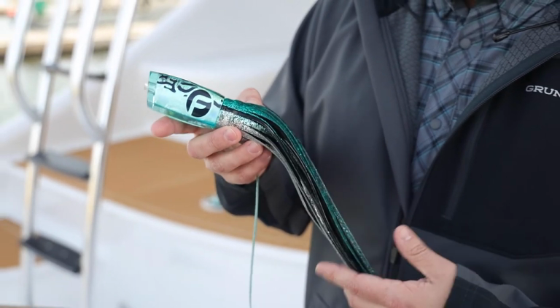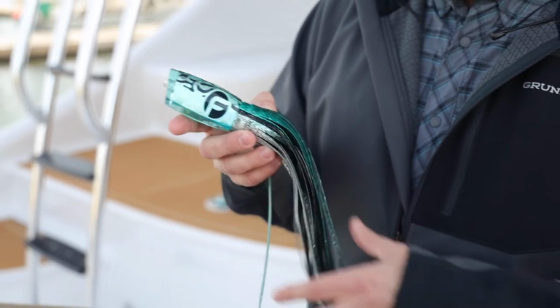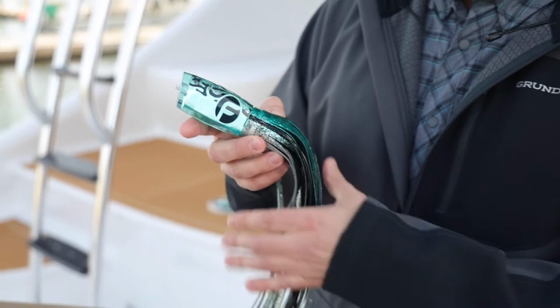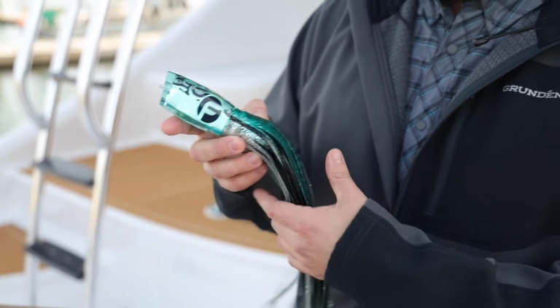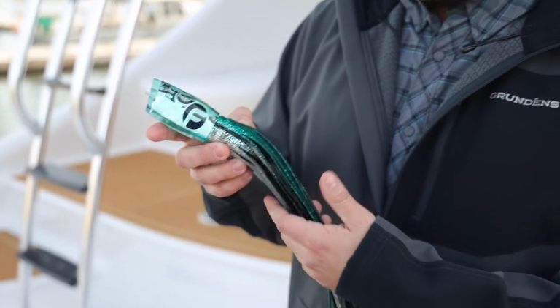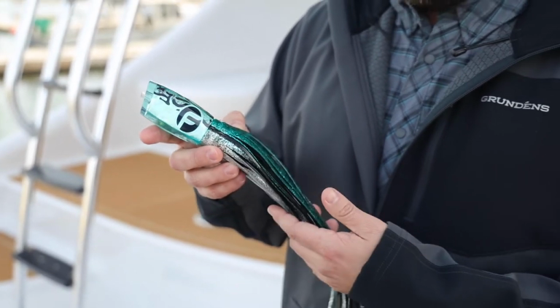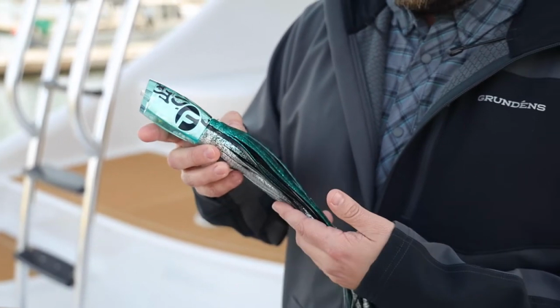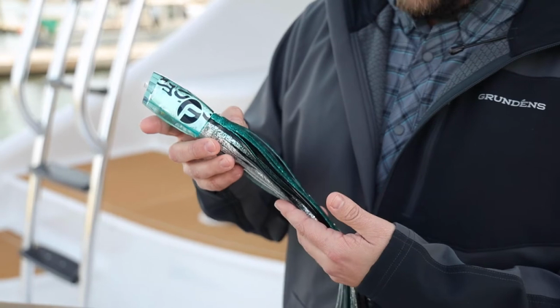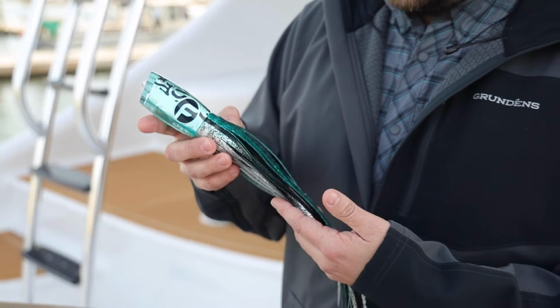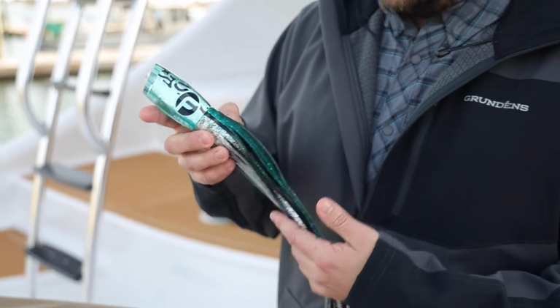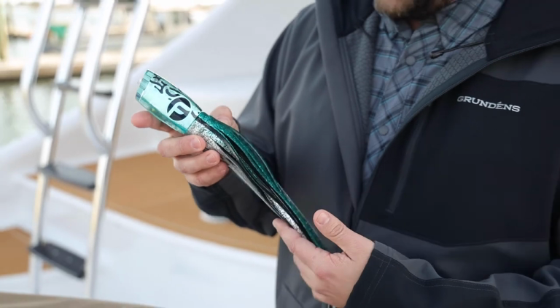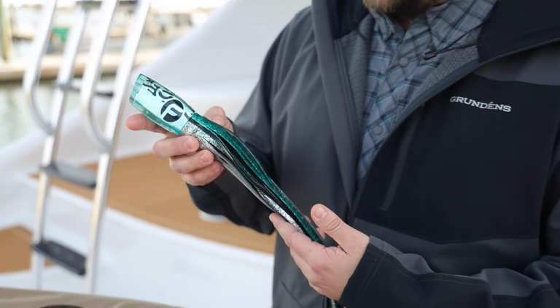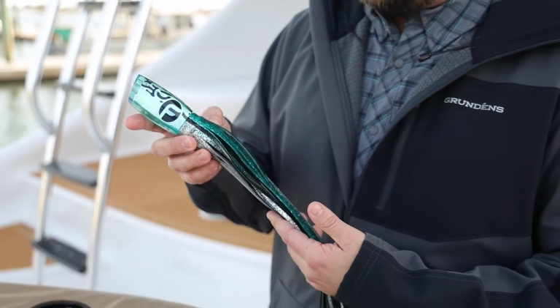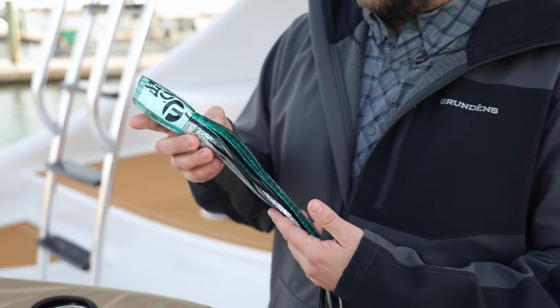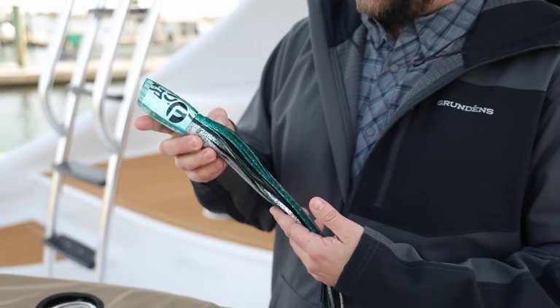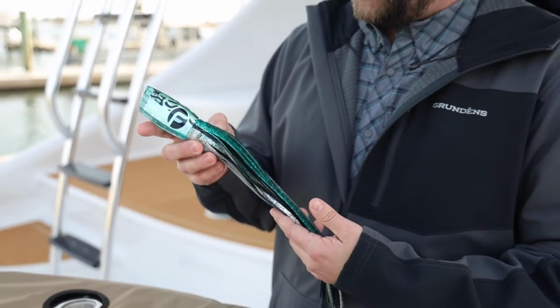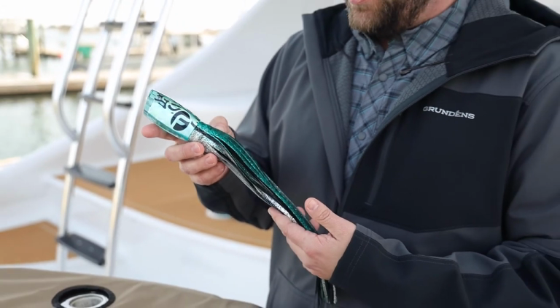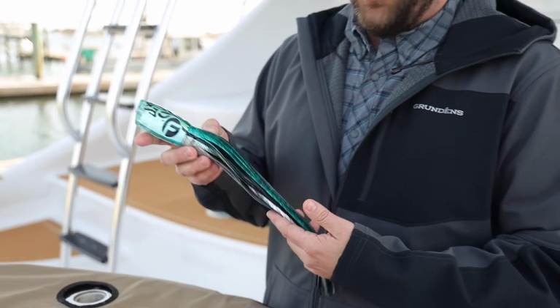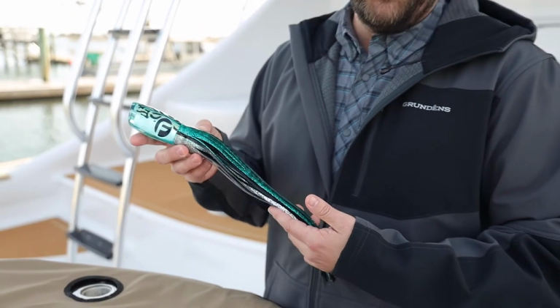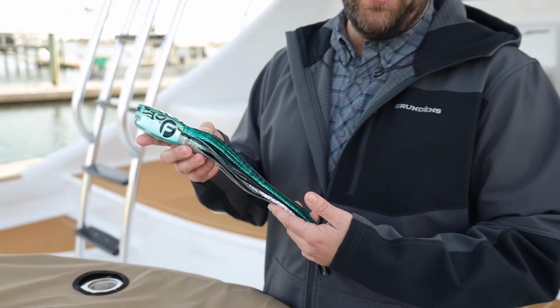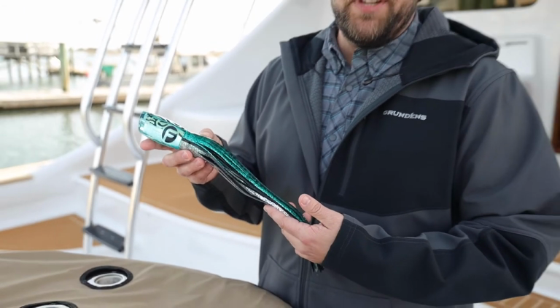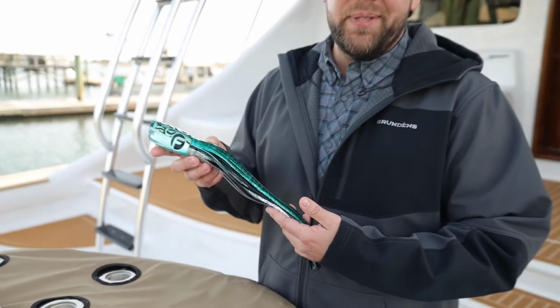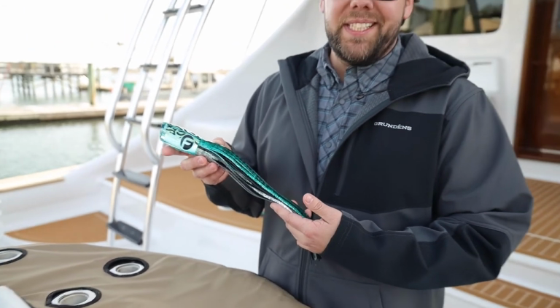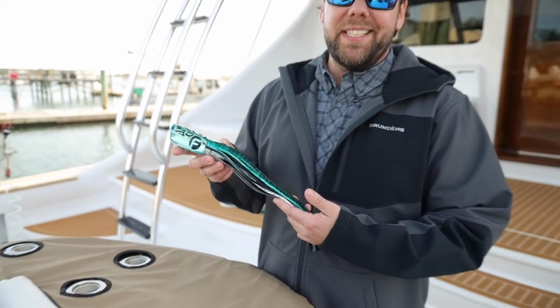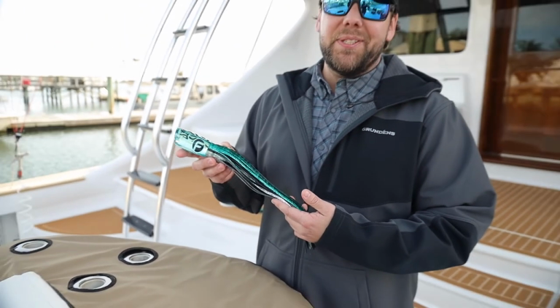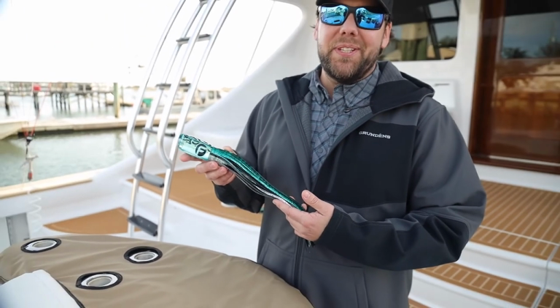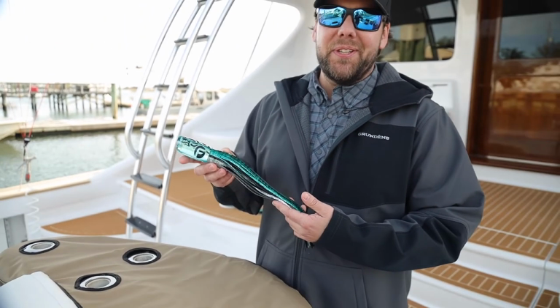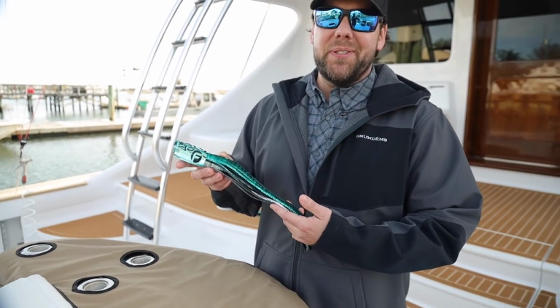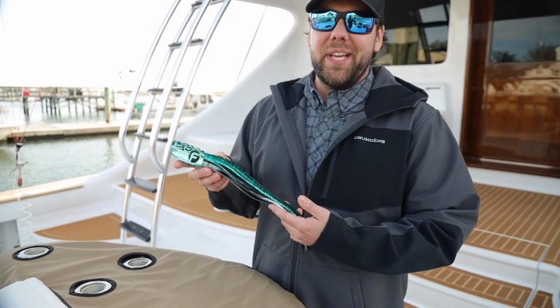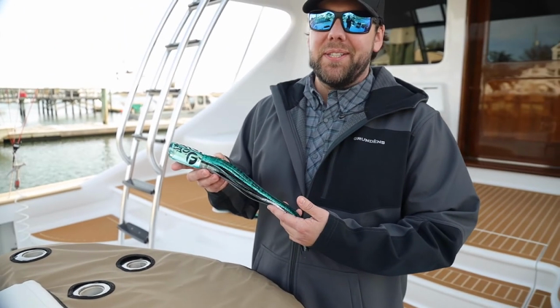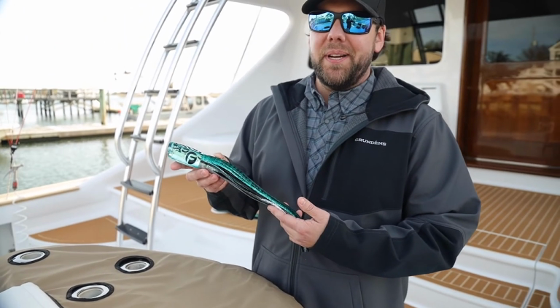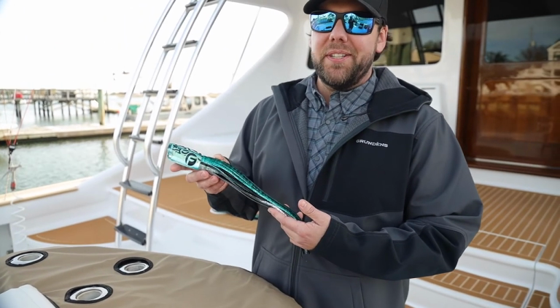I really feel like we did a good job trying to match that bait fish and hopefully you'll have good success with it too. Thanks so much.